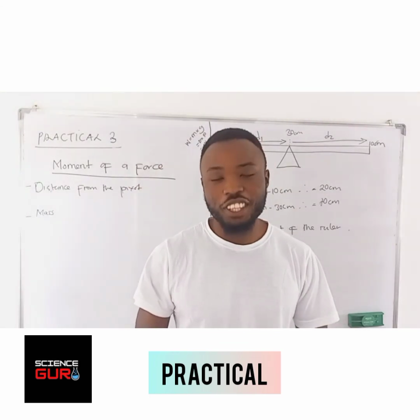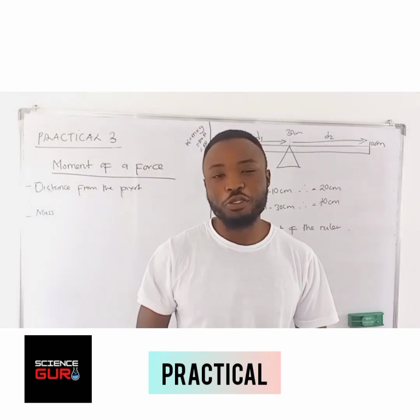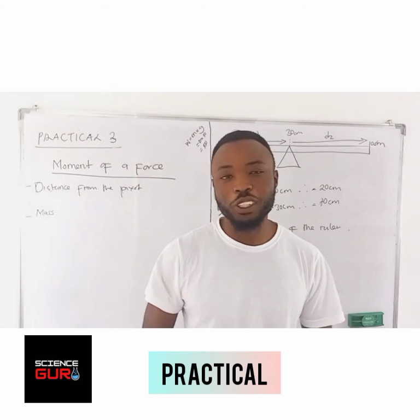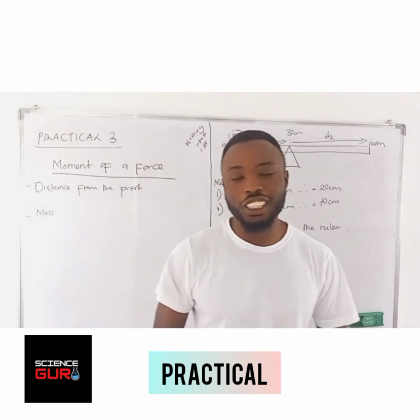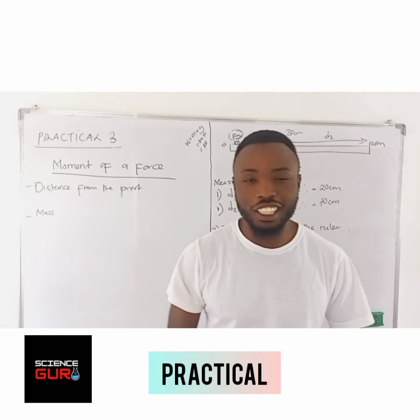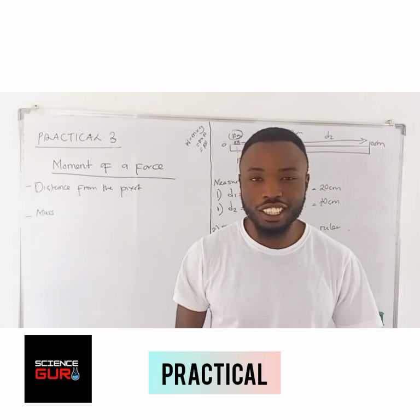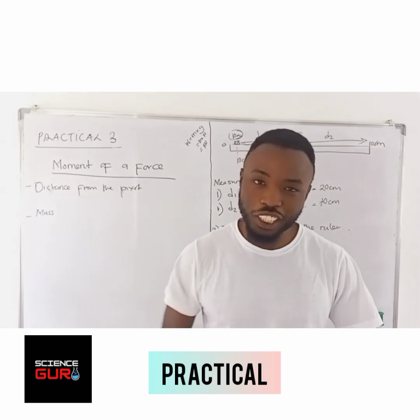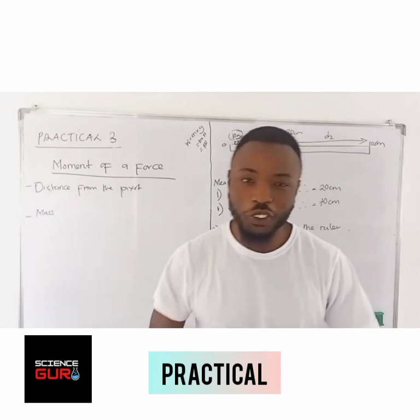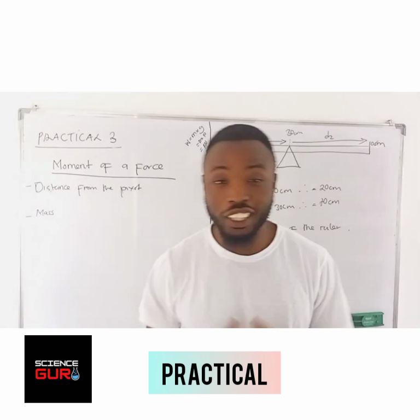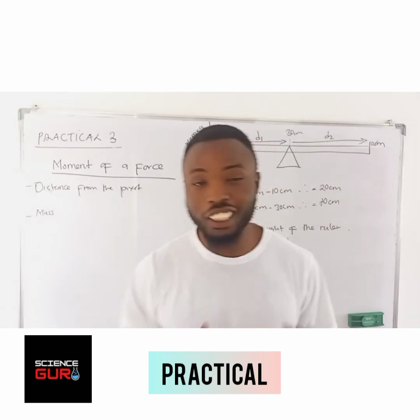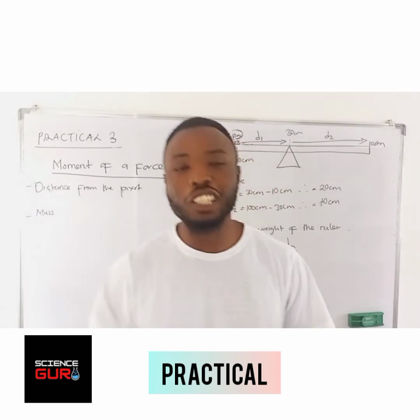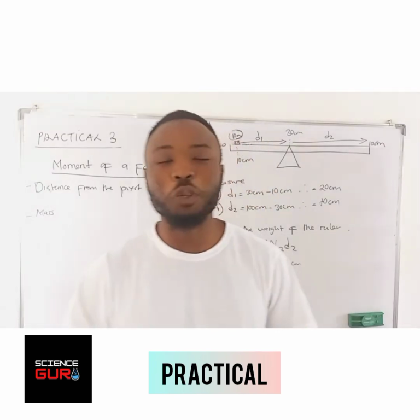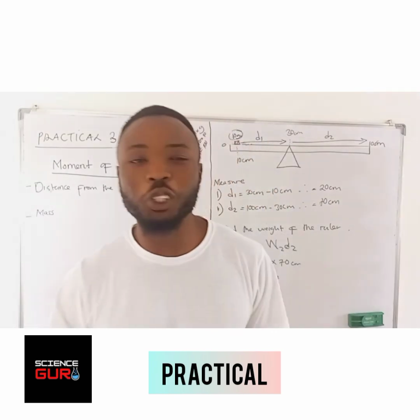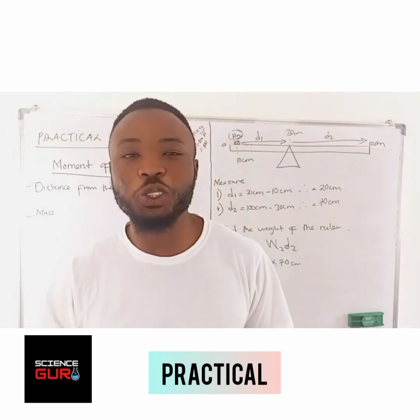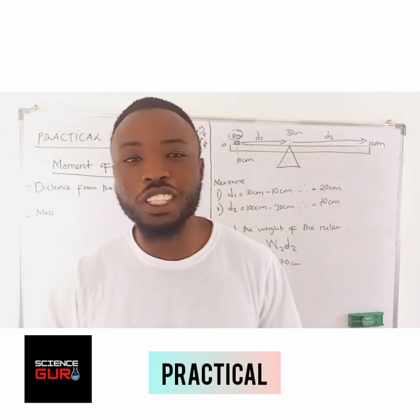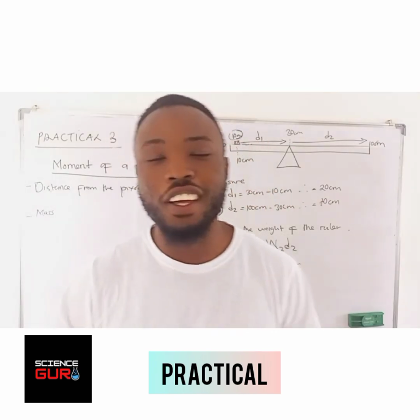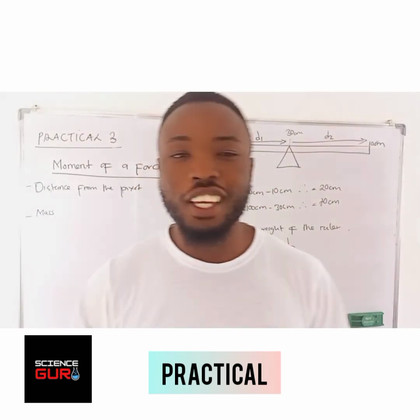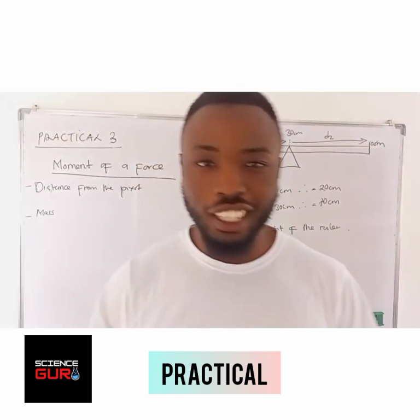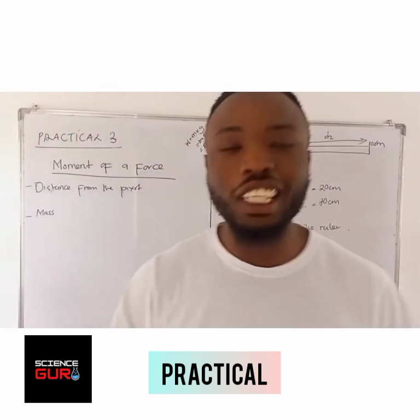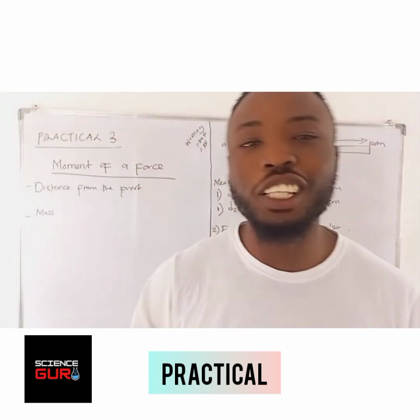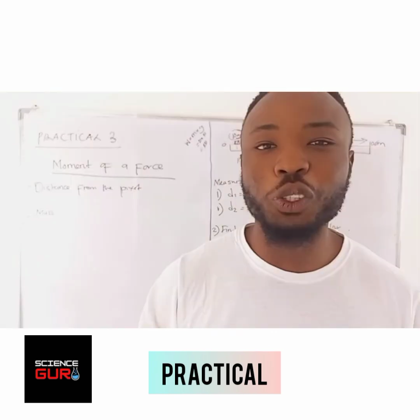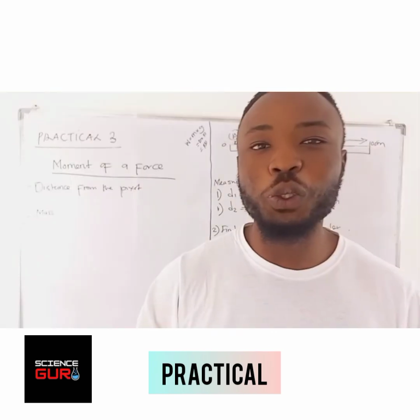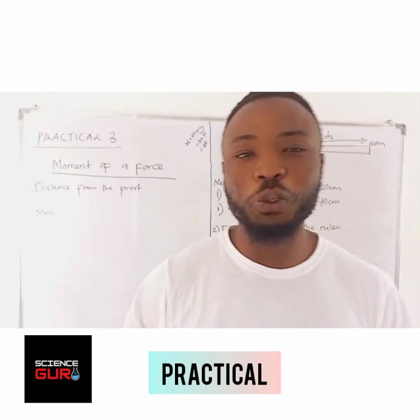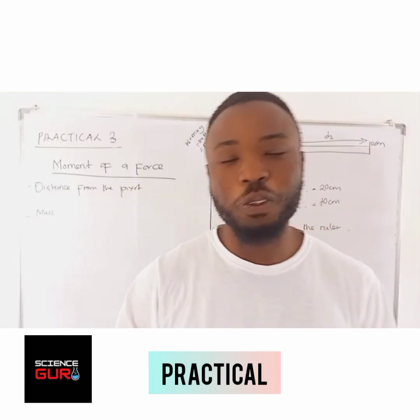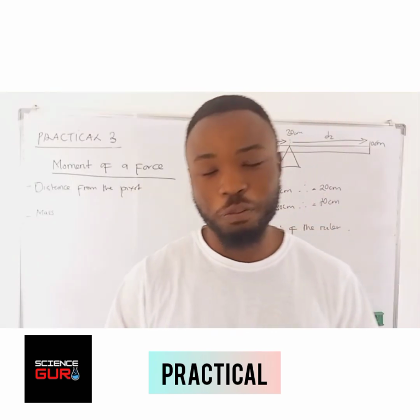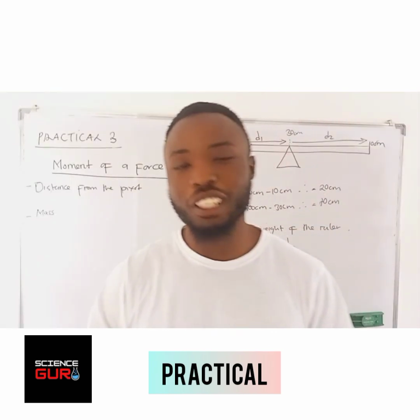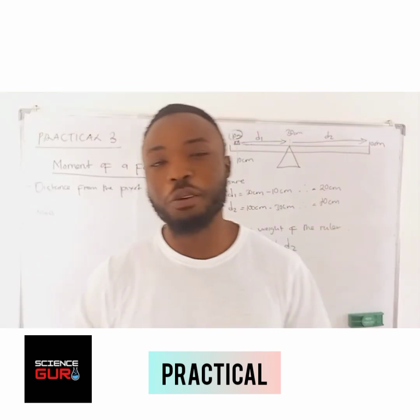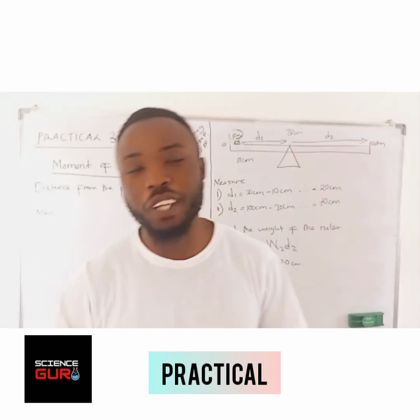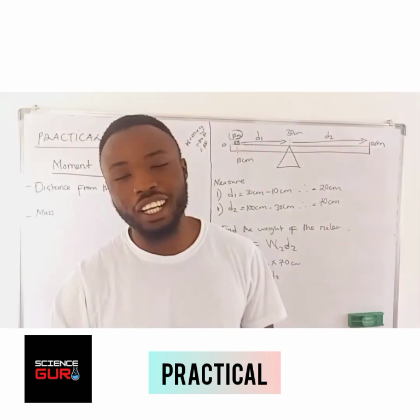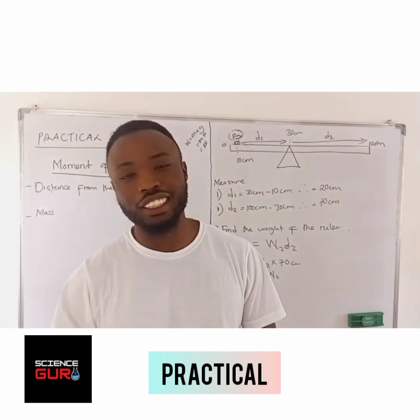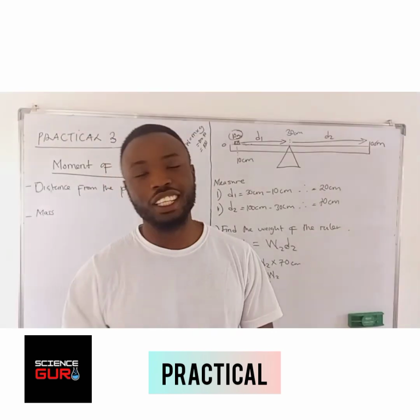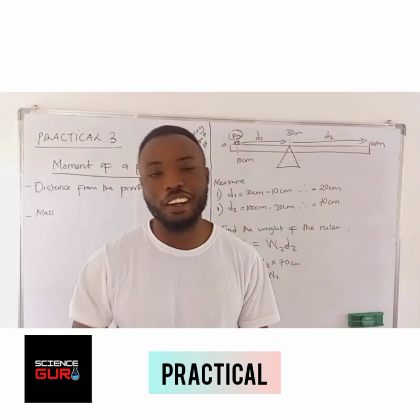Thank you for watching this lesson. This has been your tutor, the science guru, Mr. Mubianda. Take care.